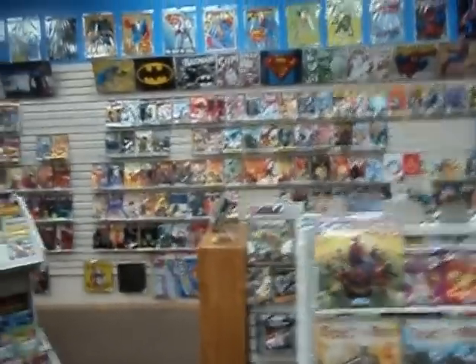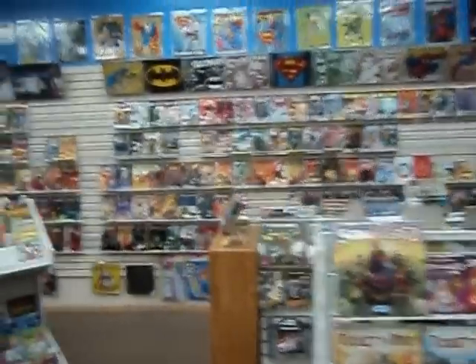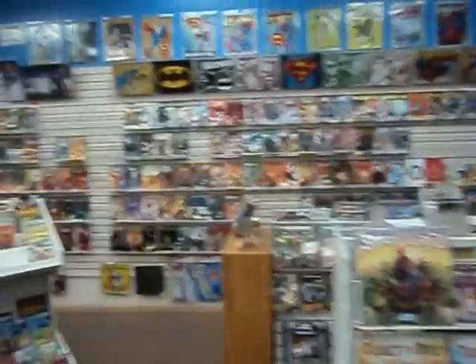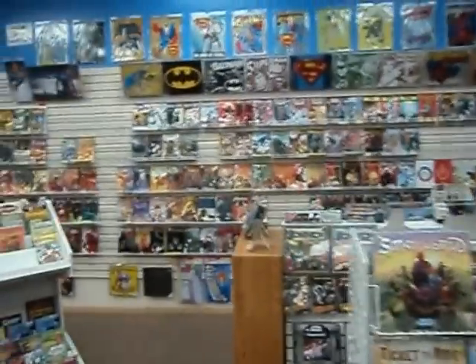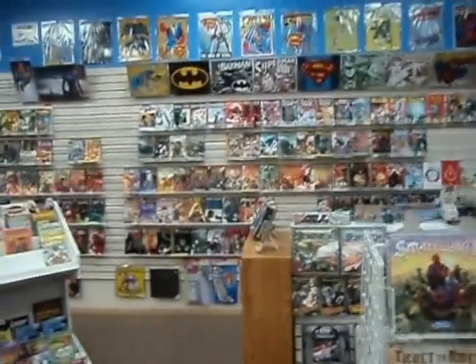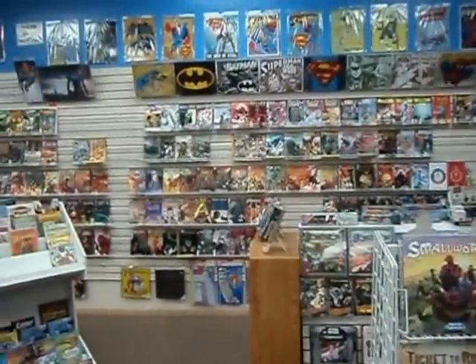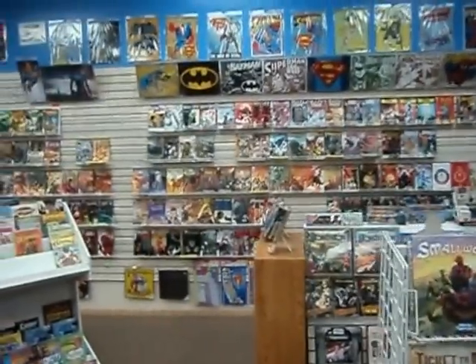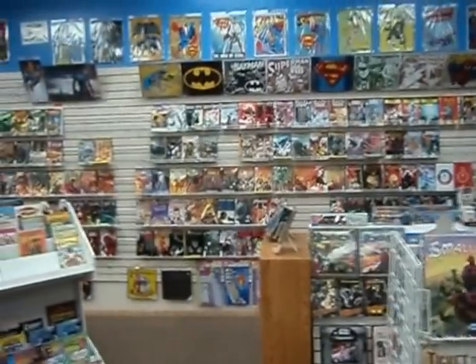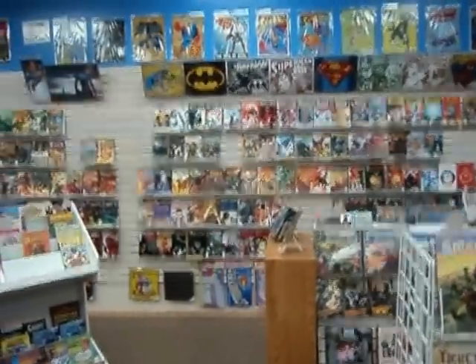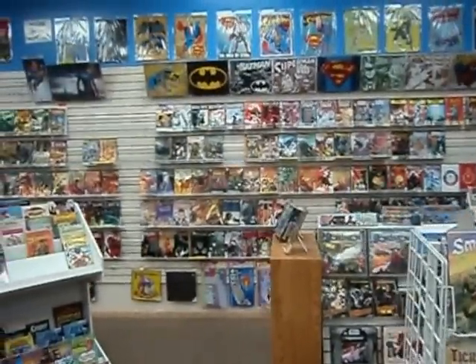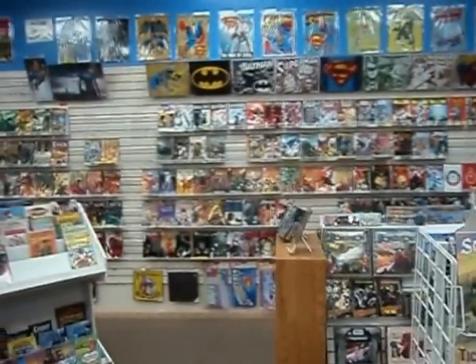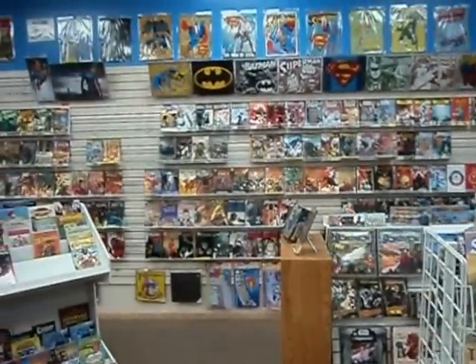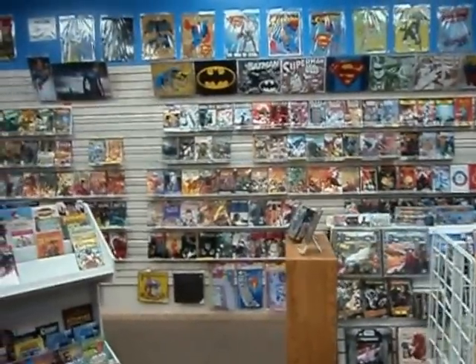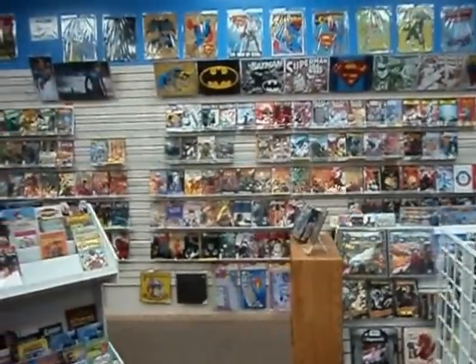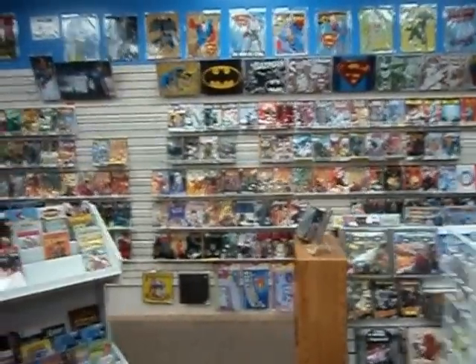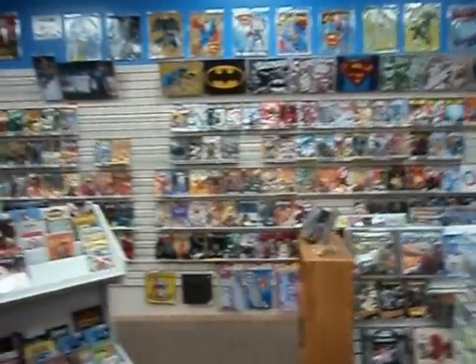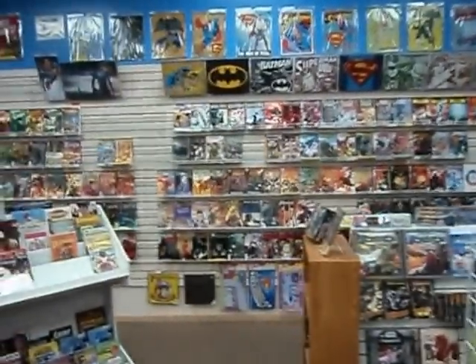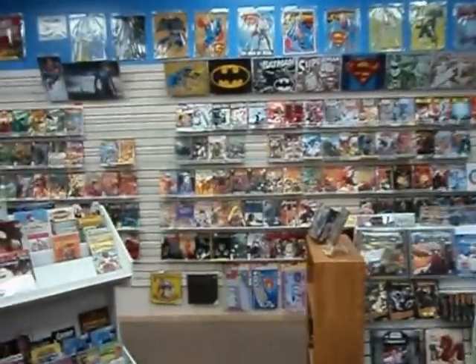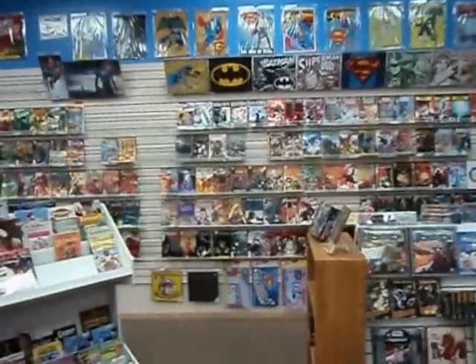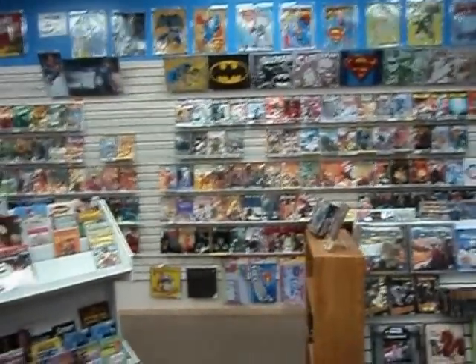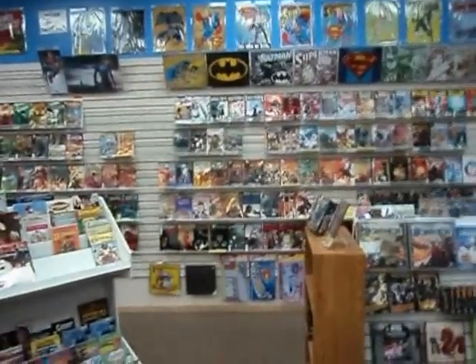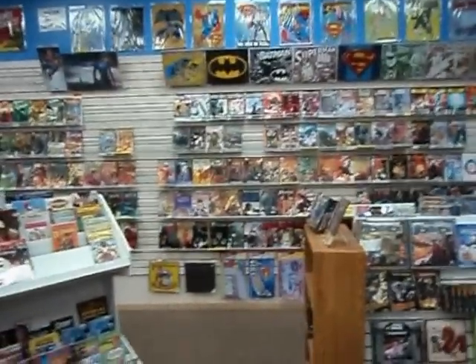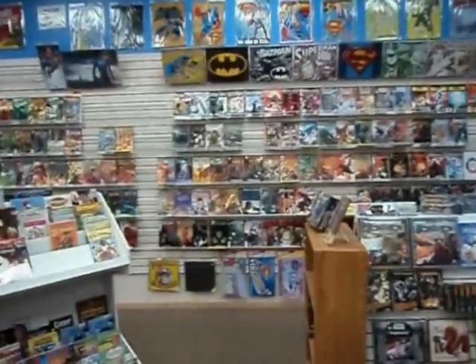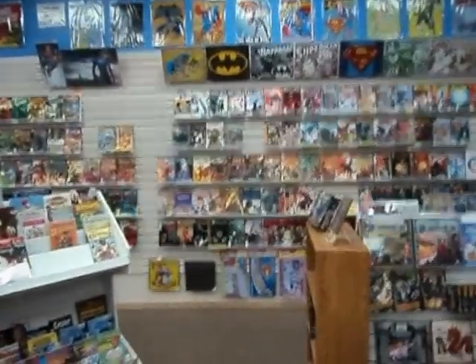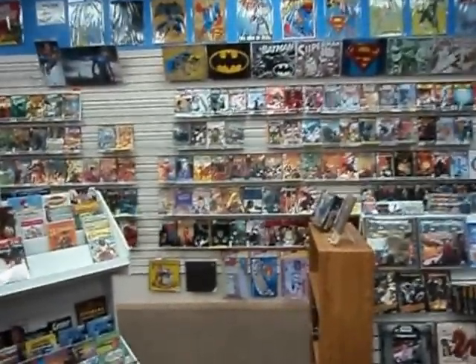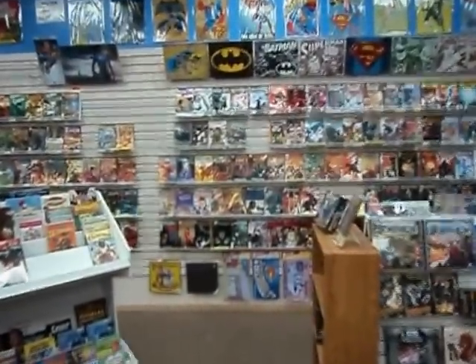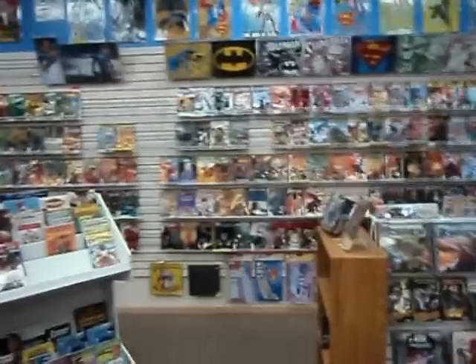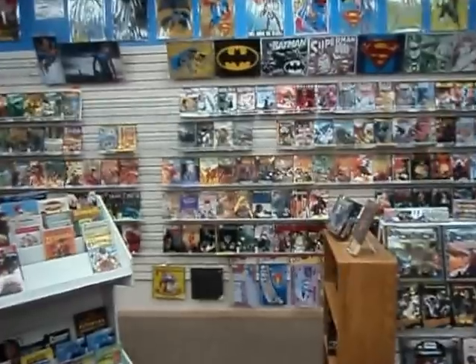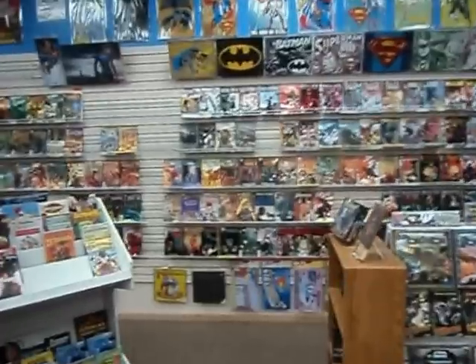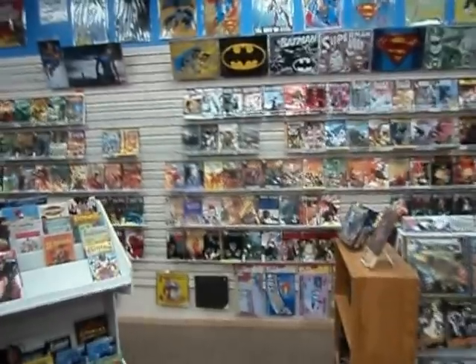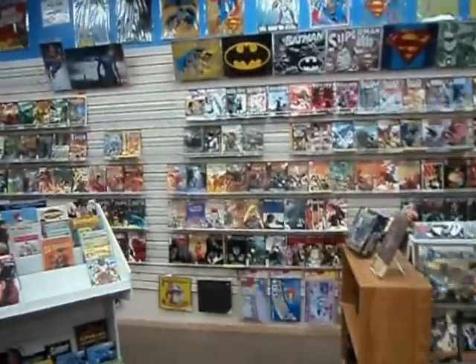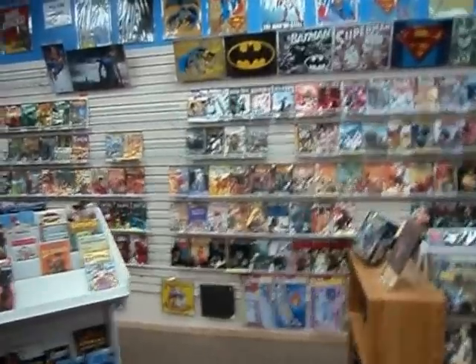The far wall is comic books — the whole 100-foot wall is nothing but new issue comics.